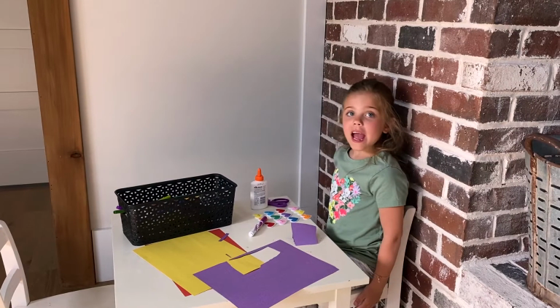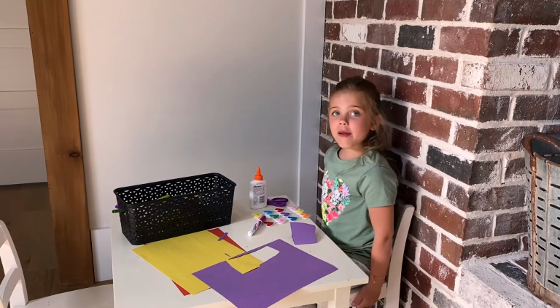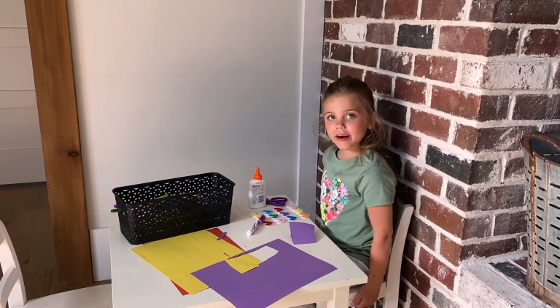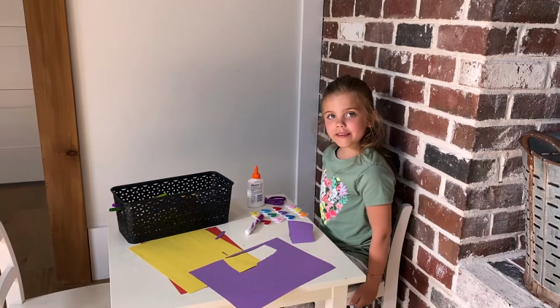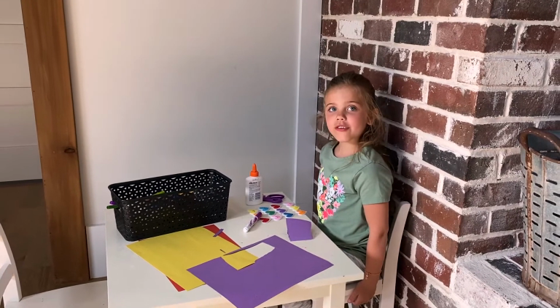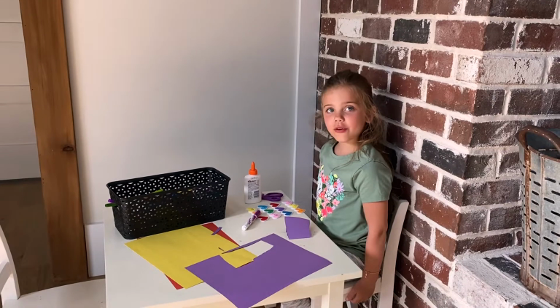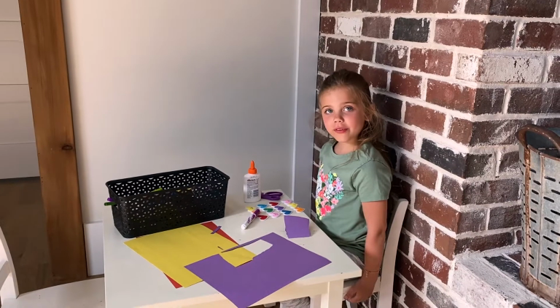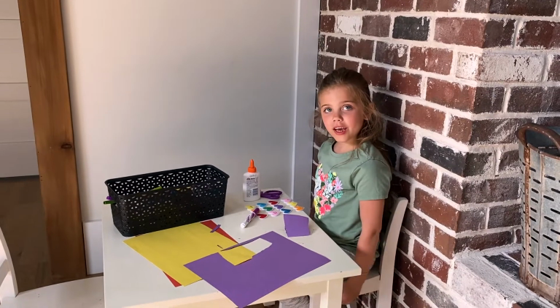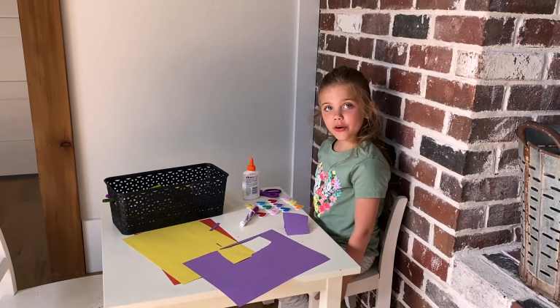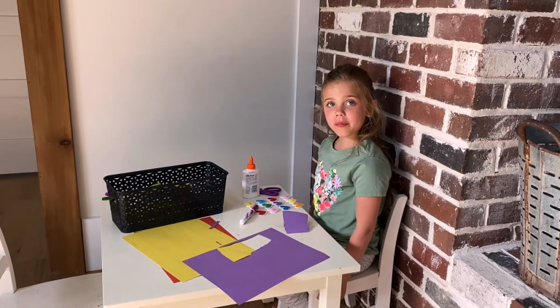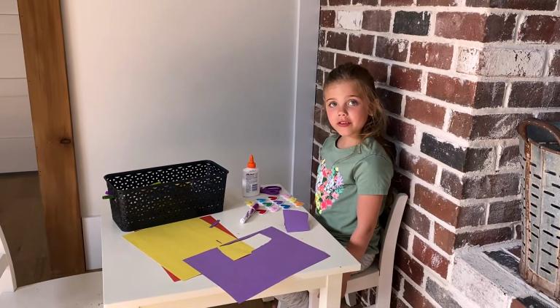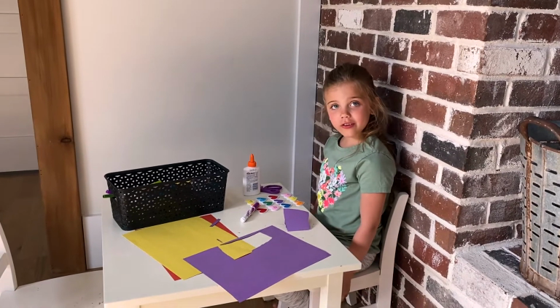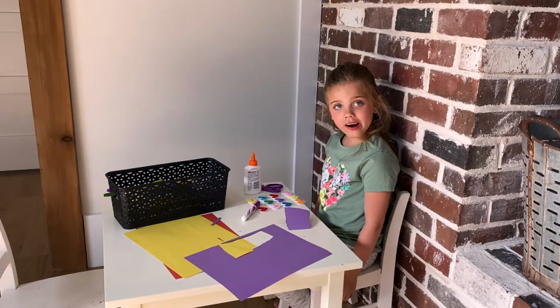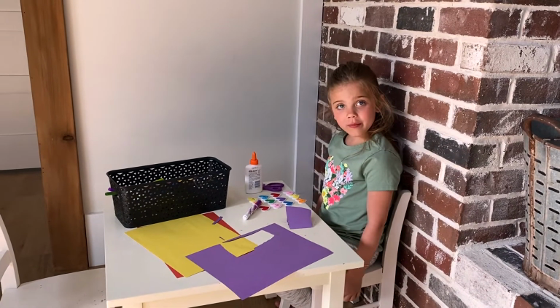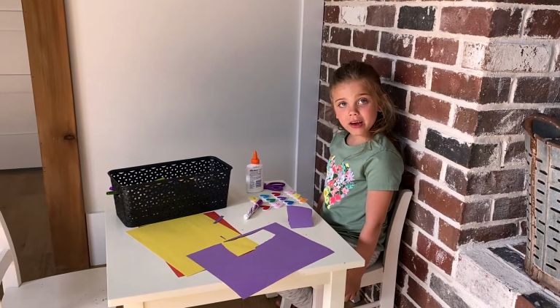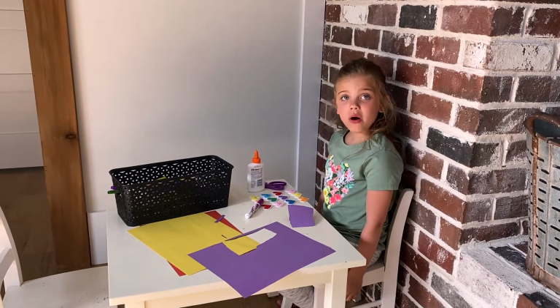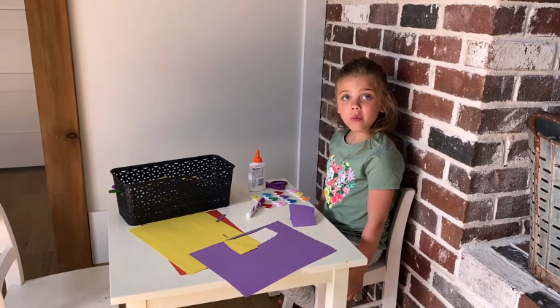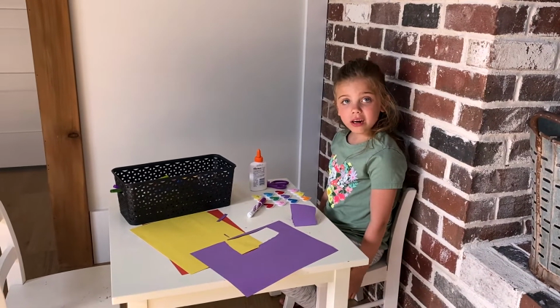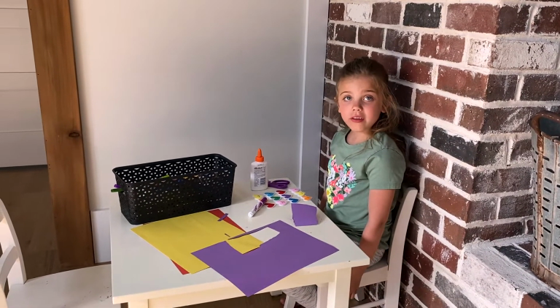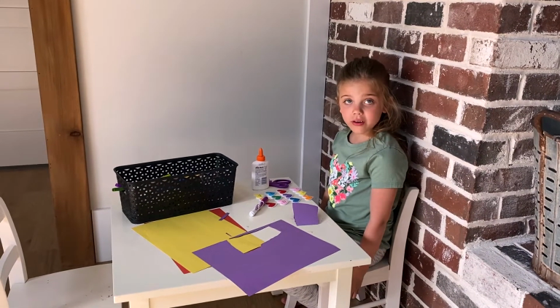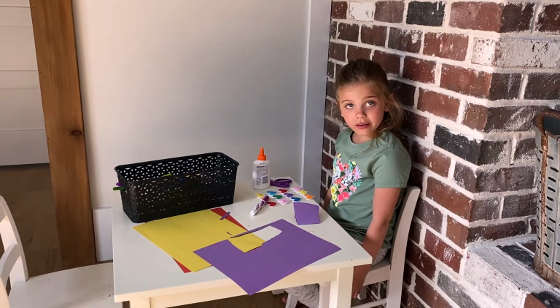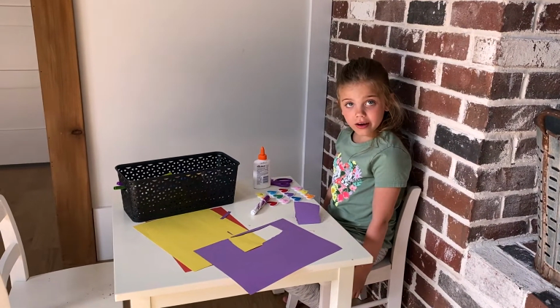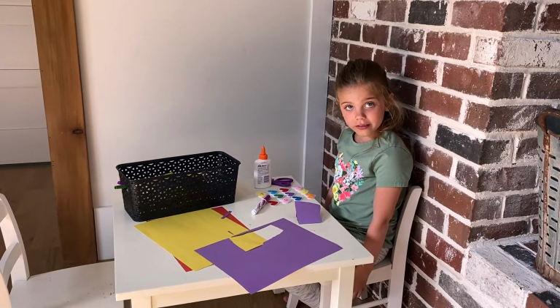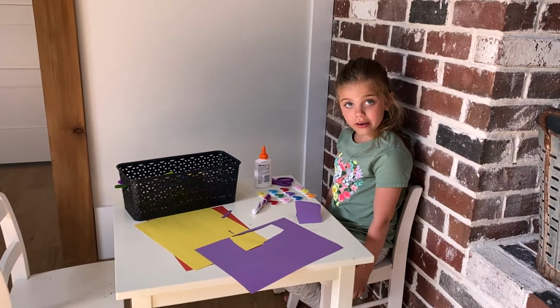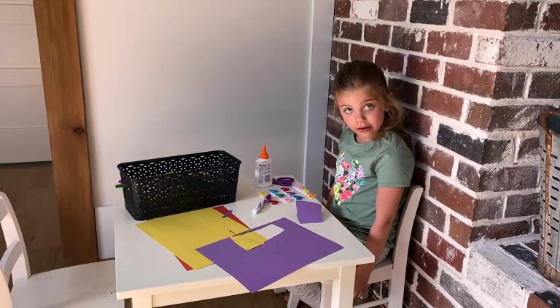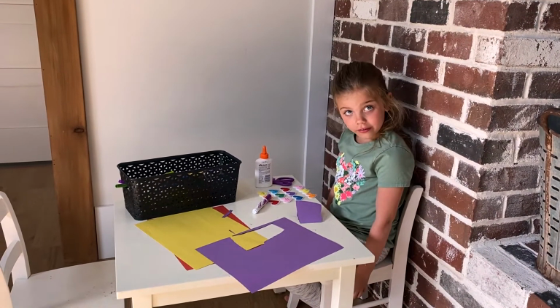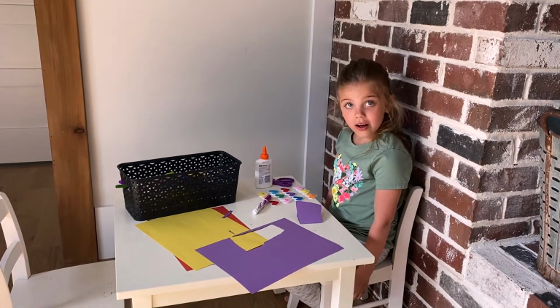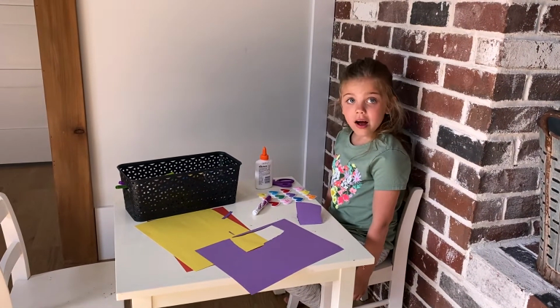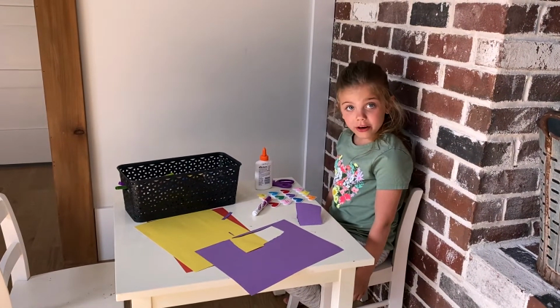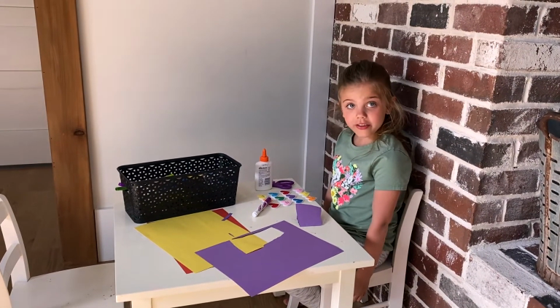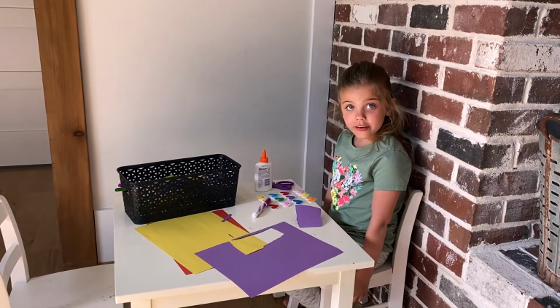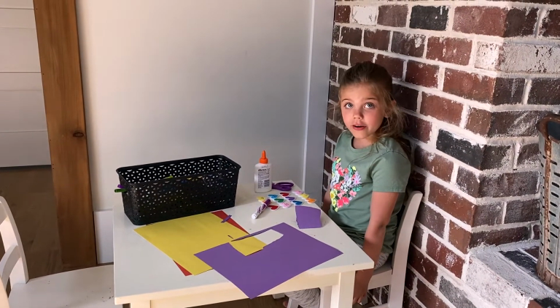Hey buddy, this is Cards with Campbell. I'm going to teach you all how to make one of the good kinds of a Mother's Day card.